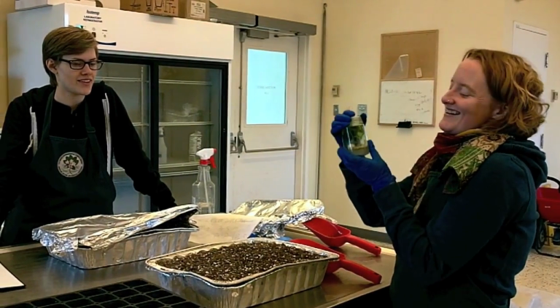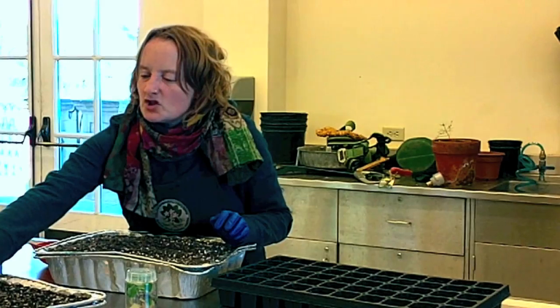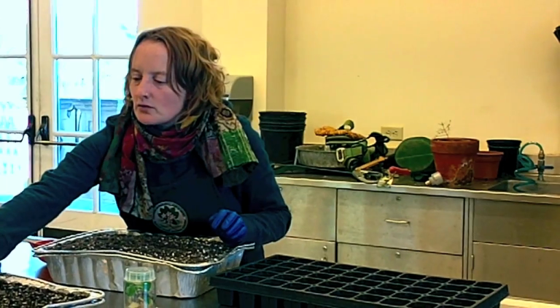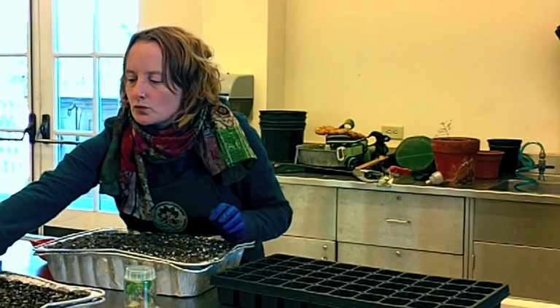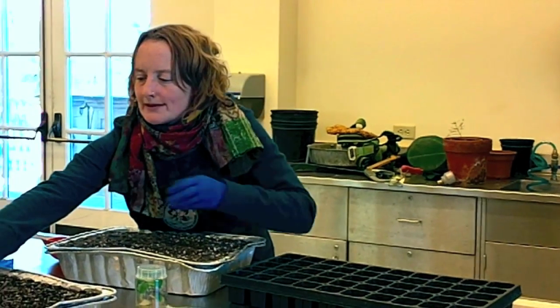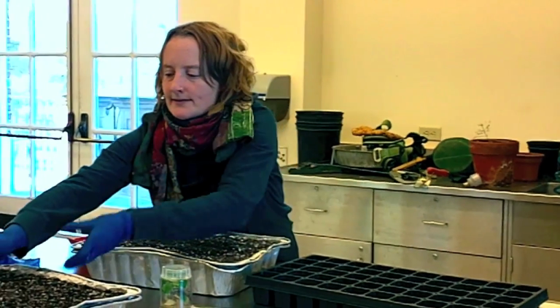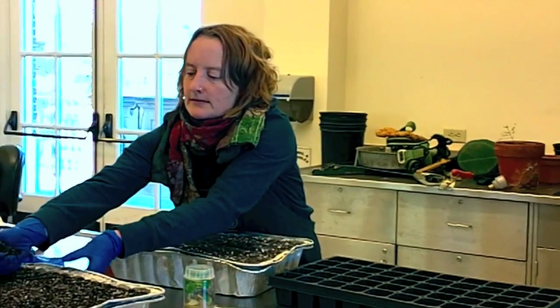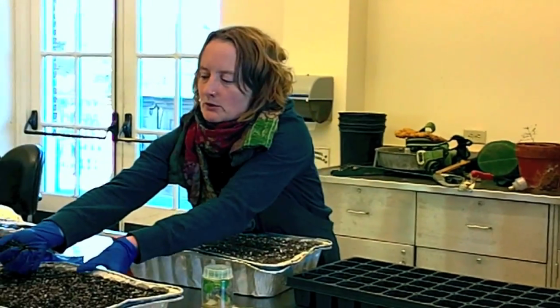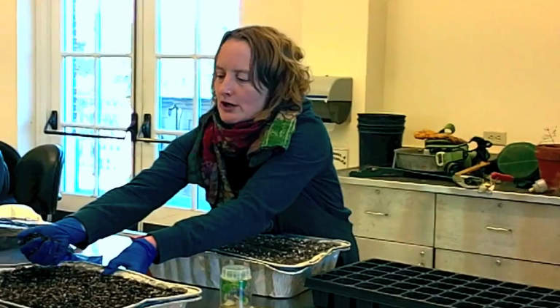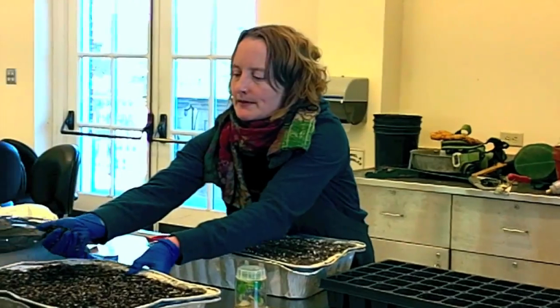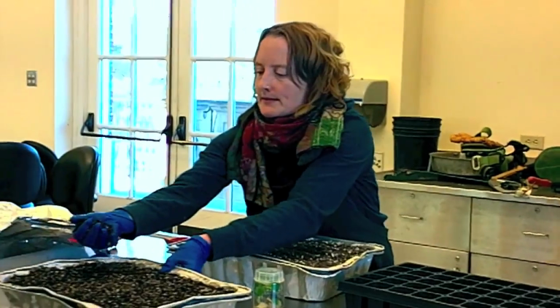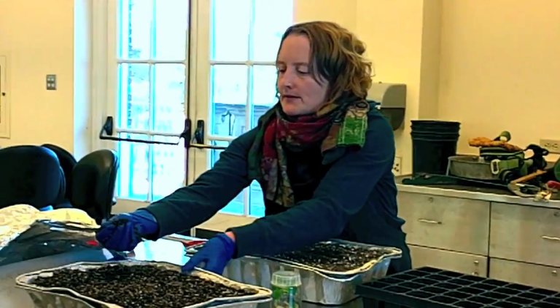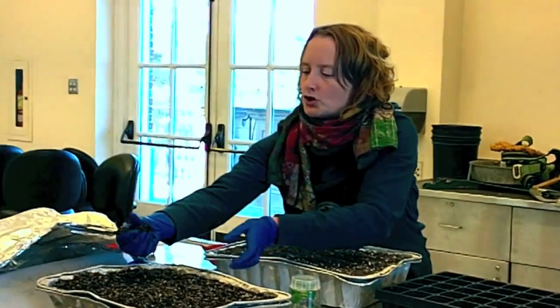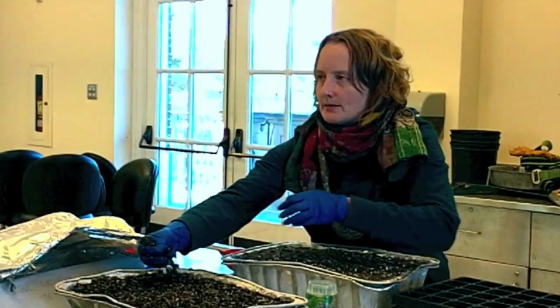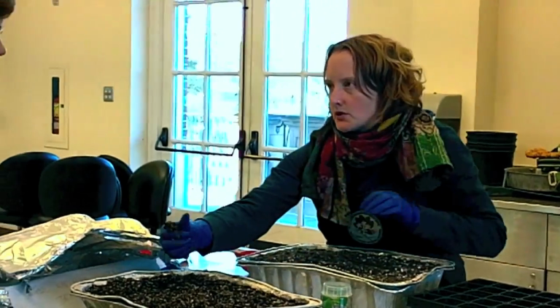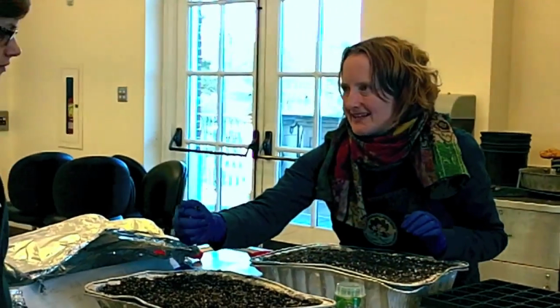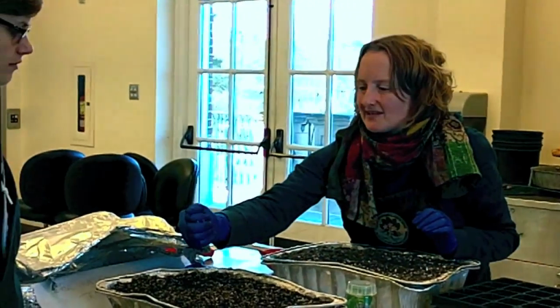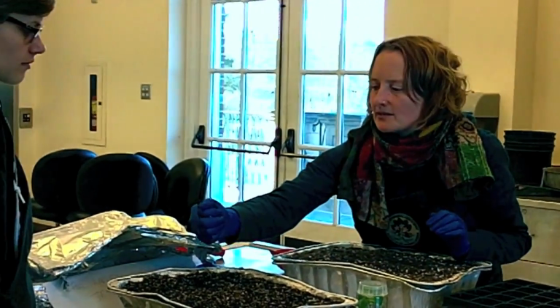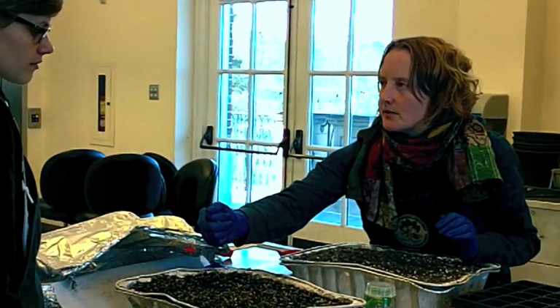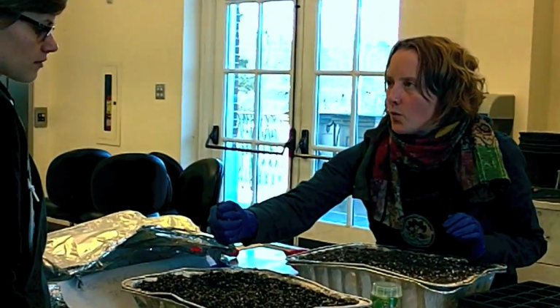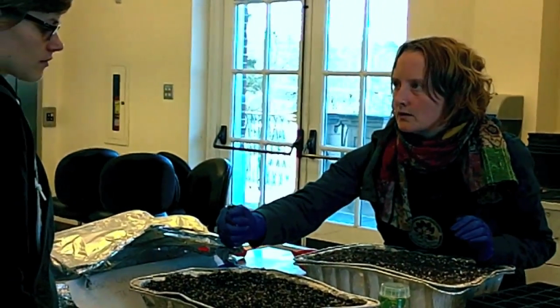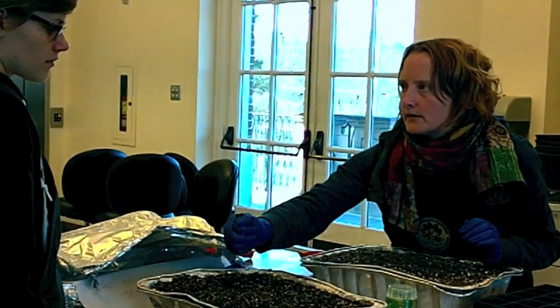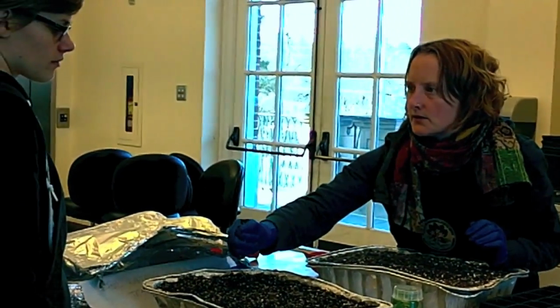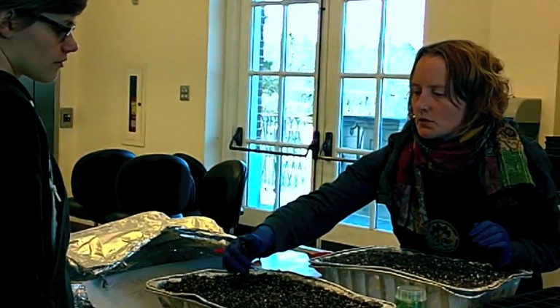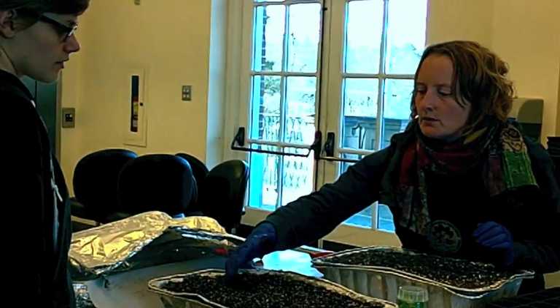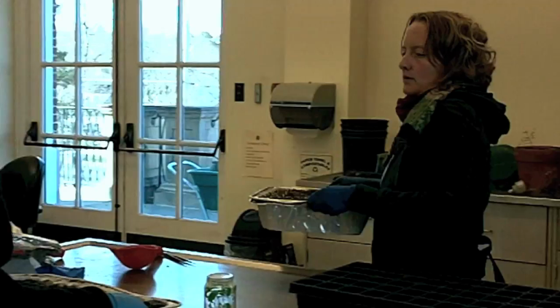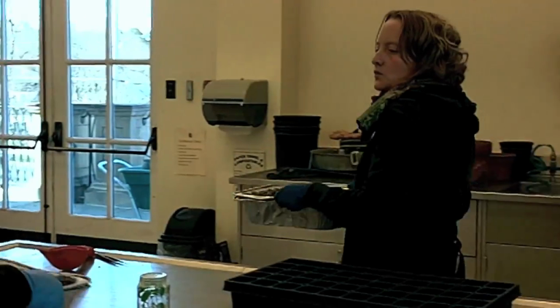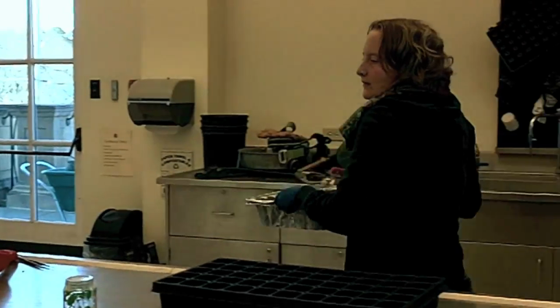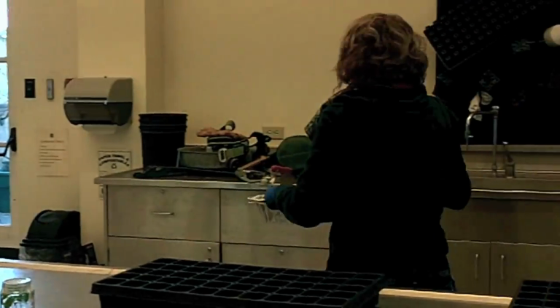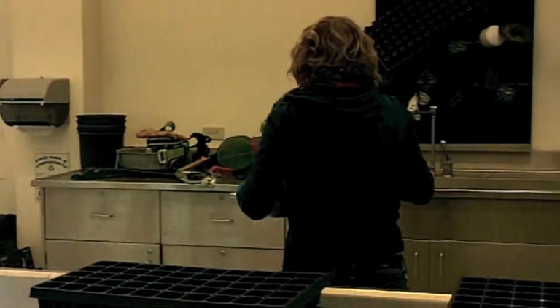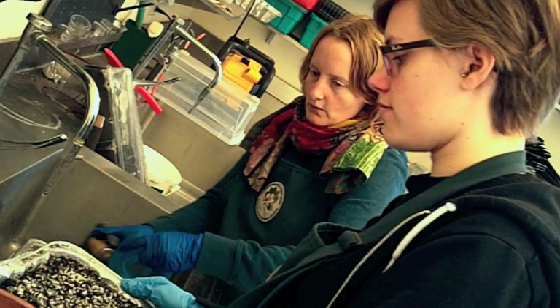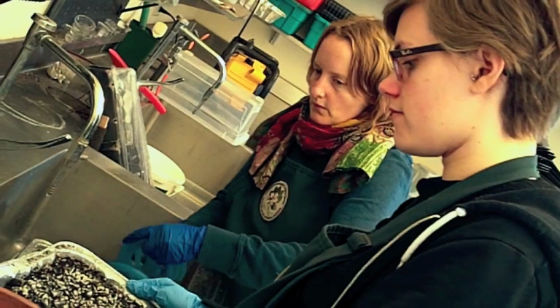The general rule is, when you're transferring something, you should be able to squeeze a little bit of water out of the soil — but don't wash it right down the drain.